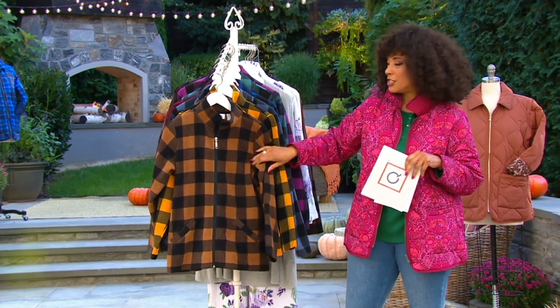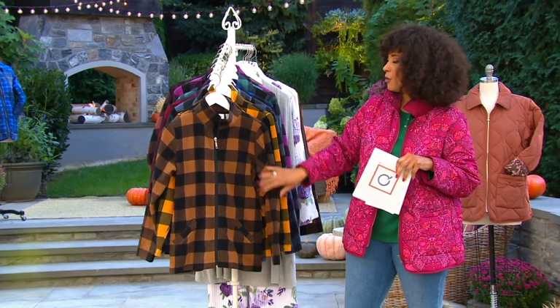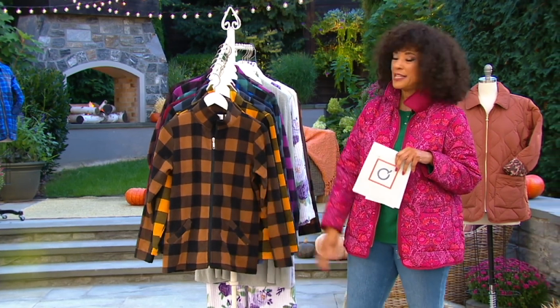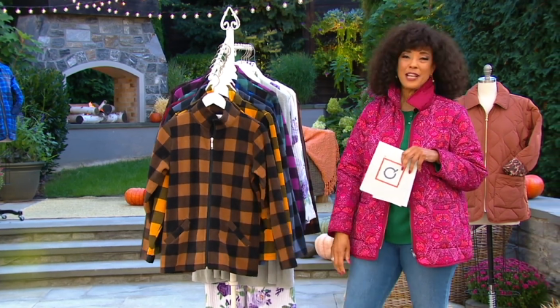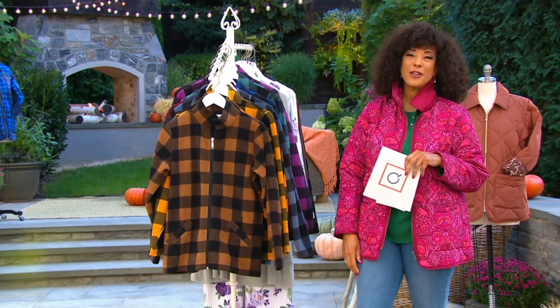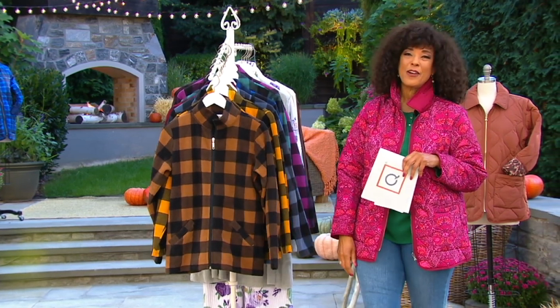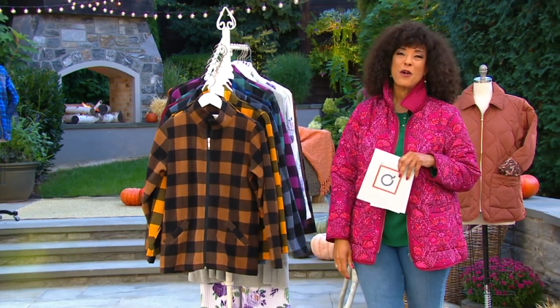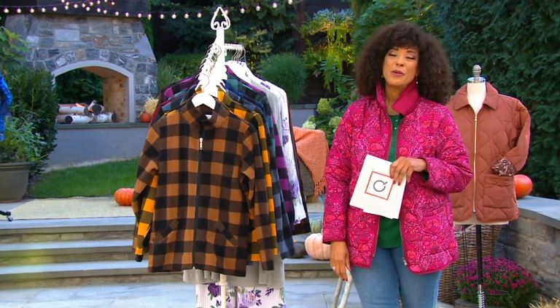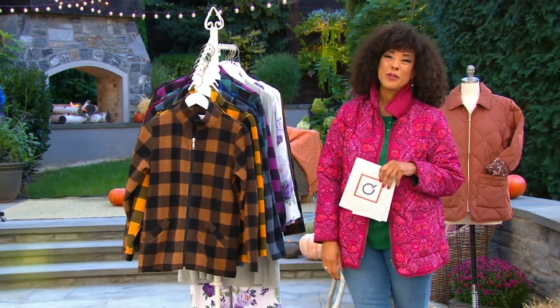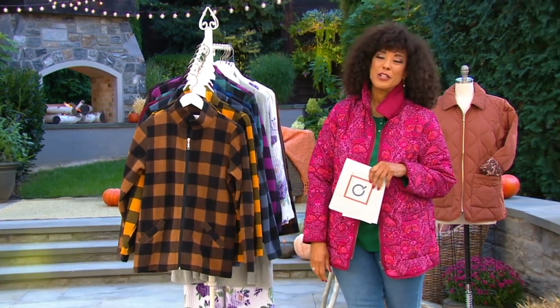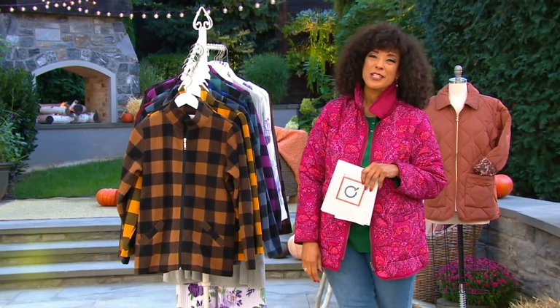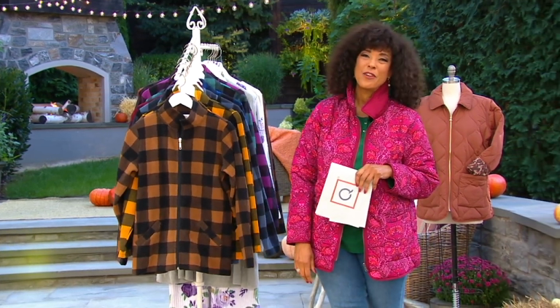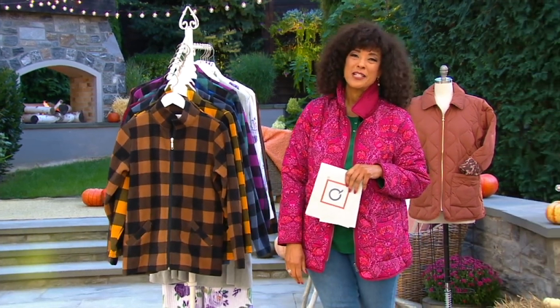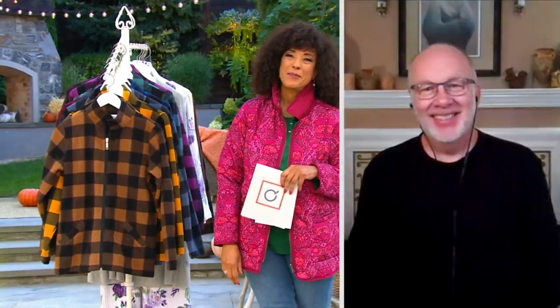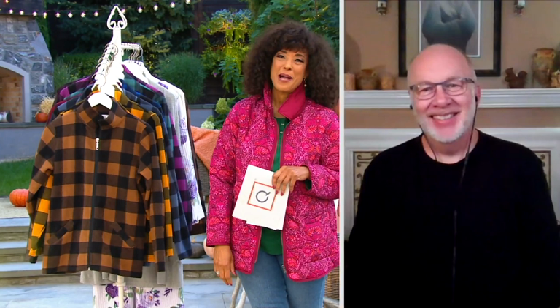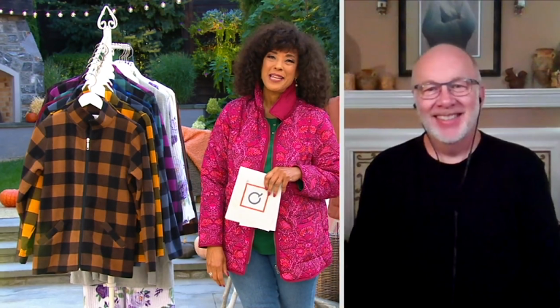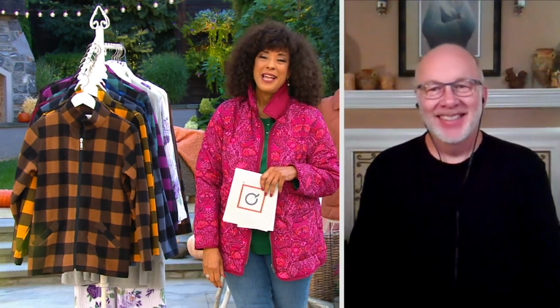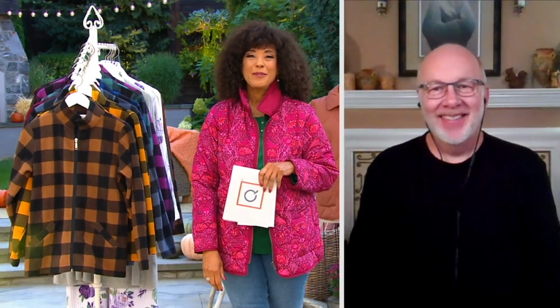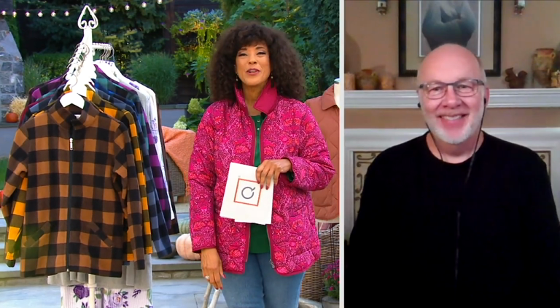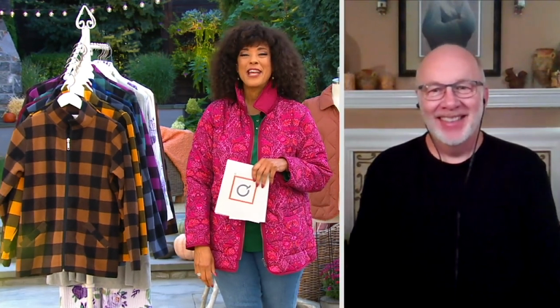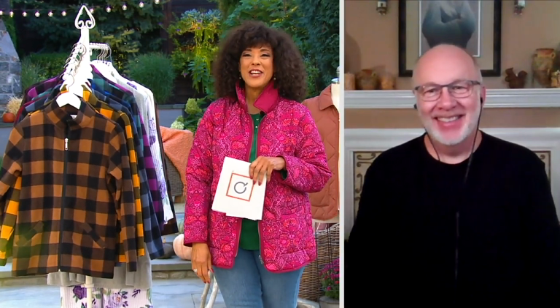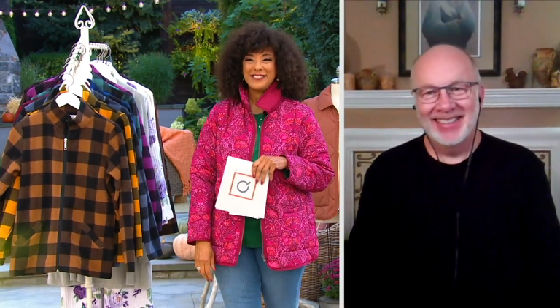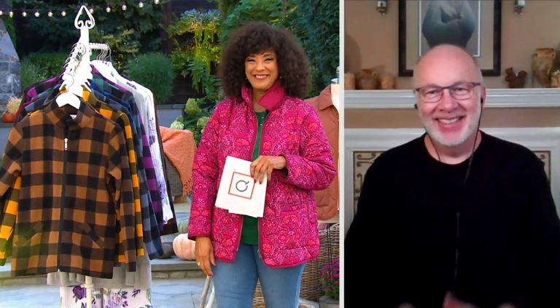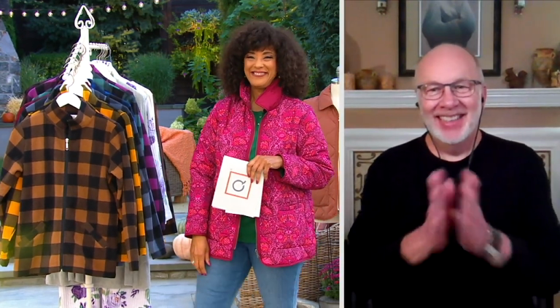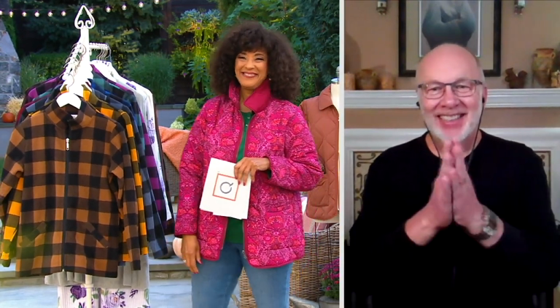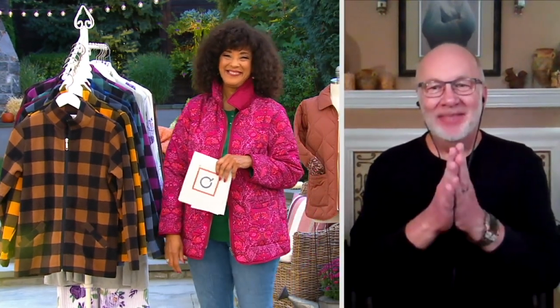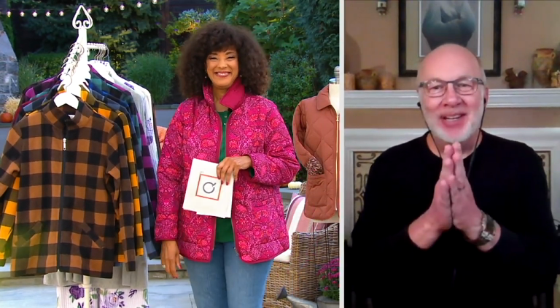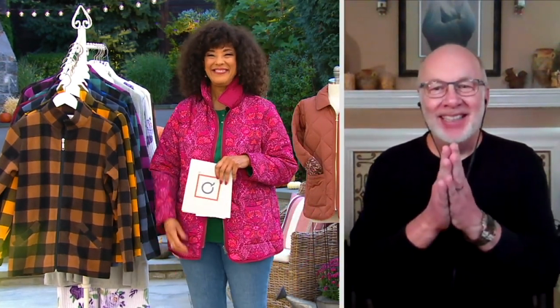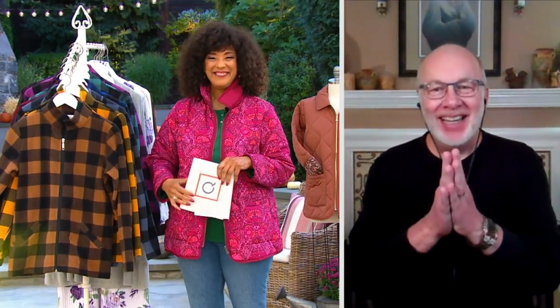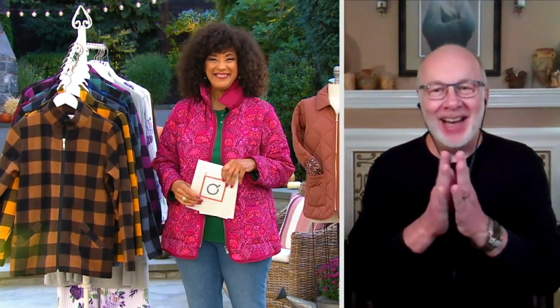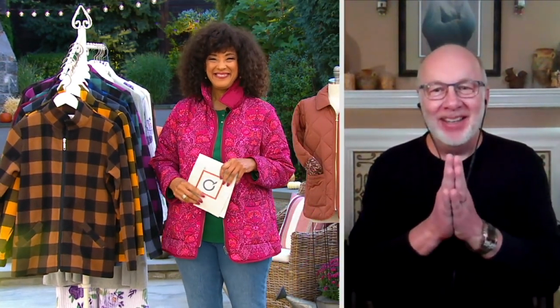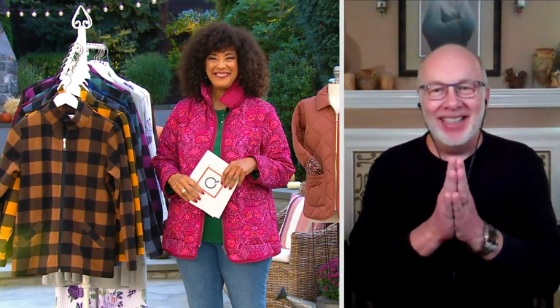Let's say hello to Gary Gobin, who's our senior designer for Denim & Company. Good morning, Gary. Good morning, Leah. How are you today? I'm terrific.